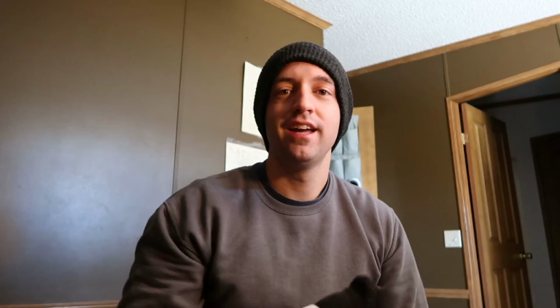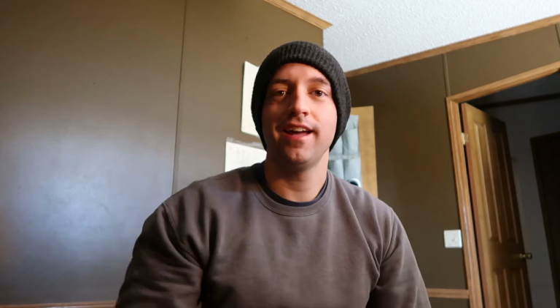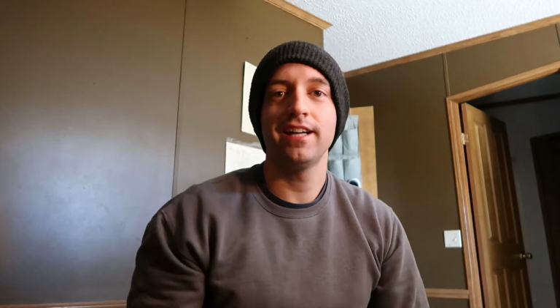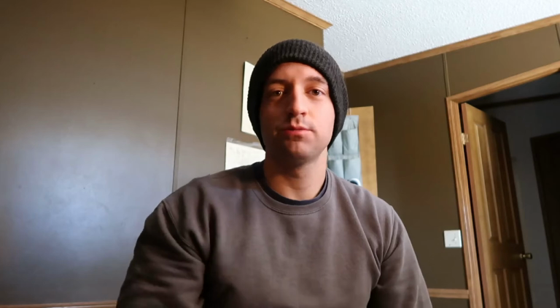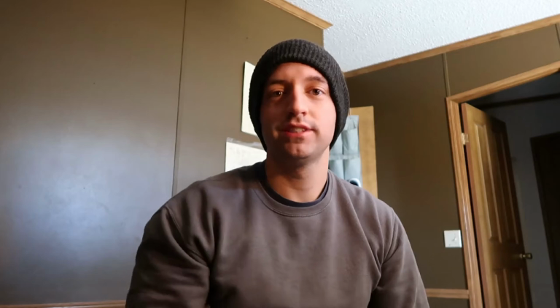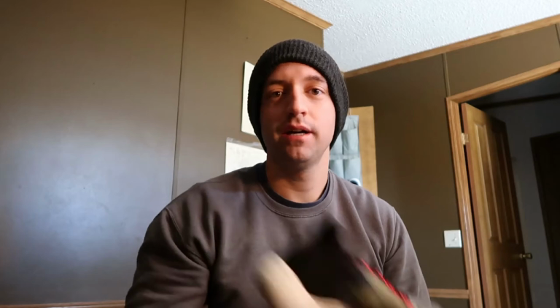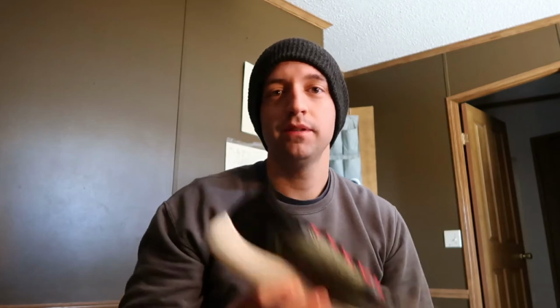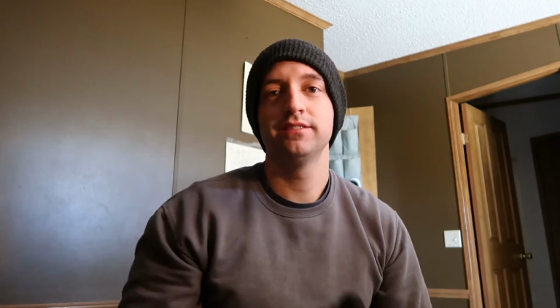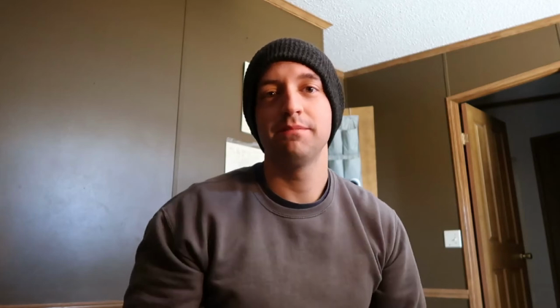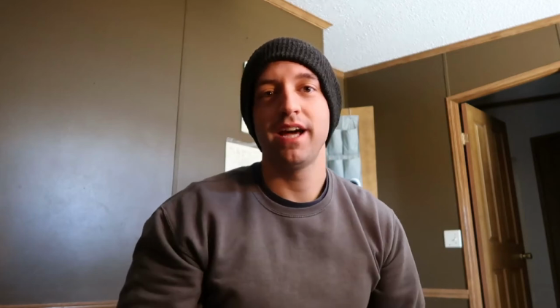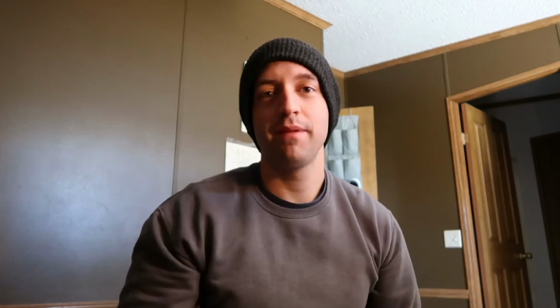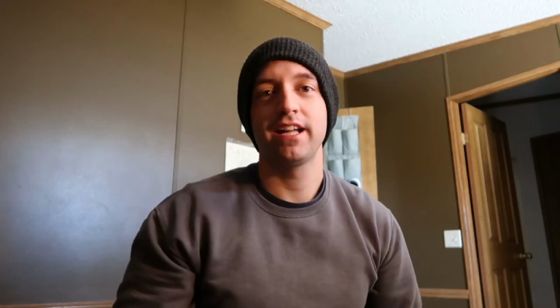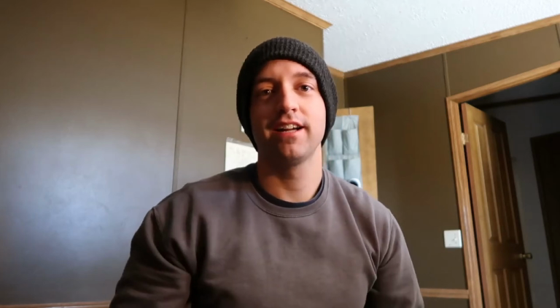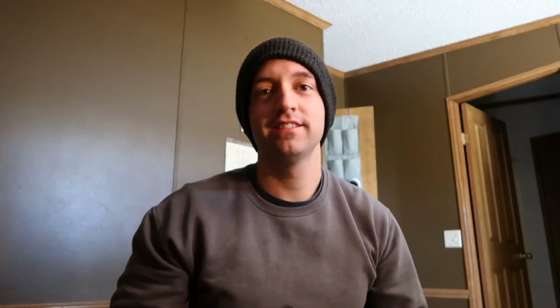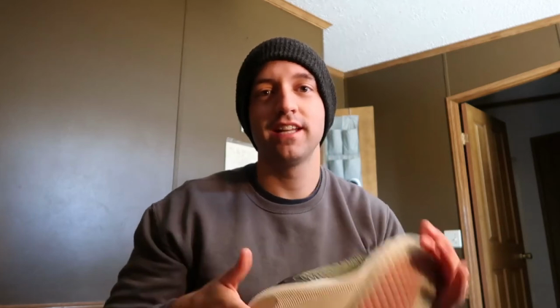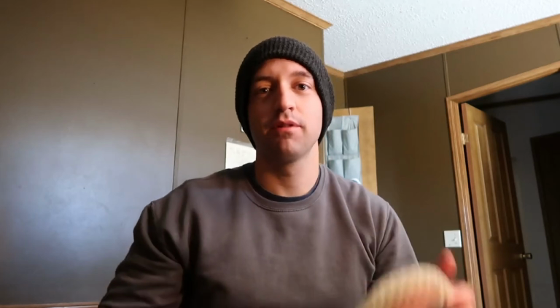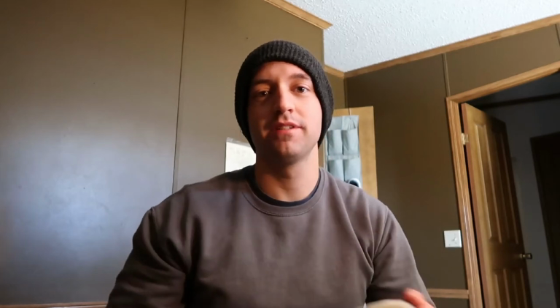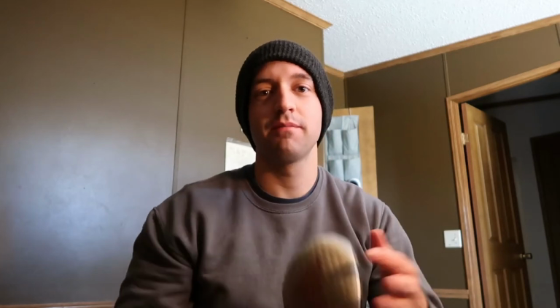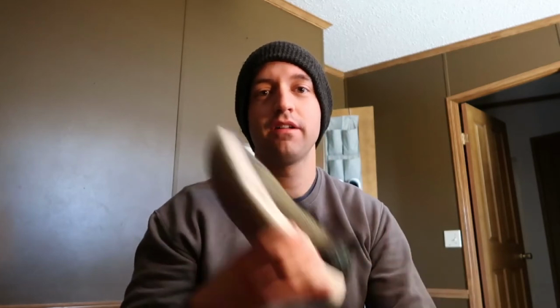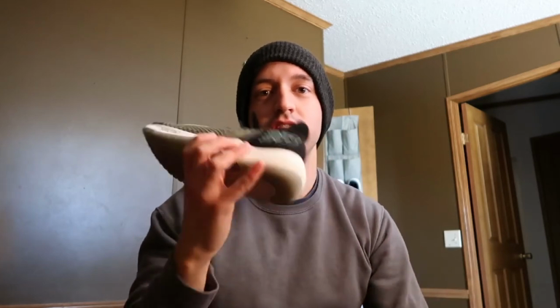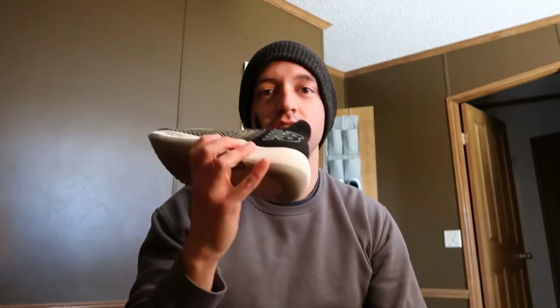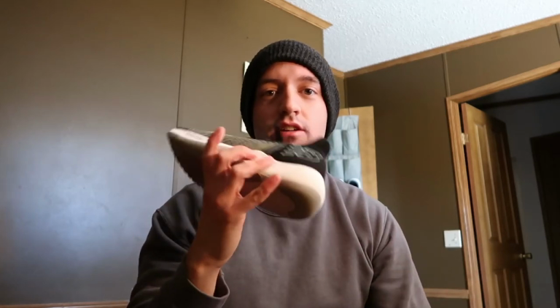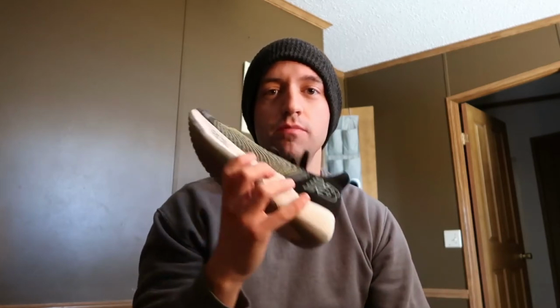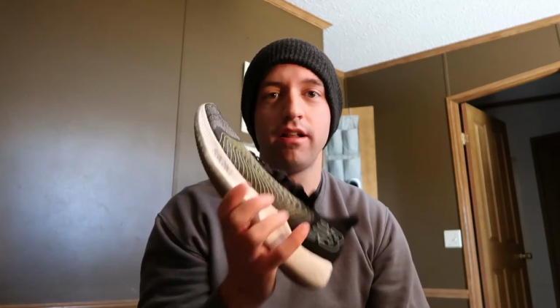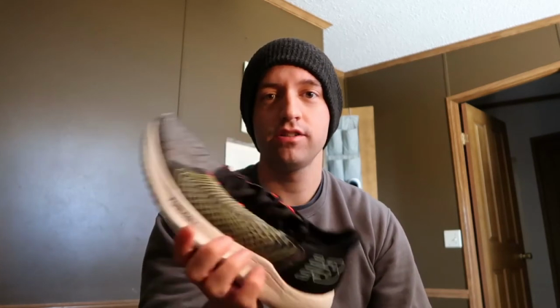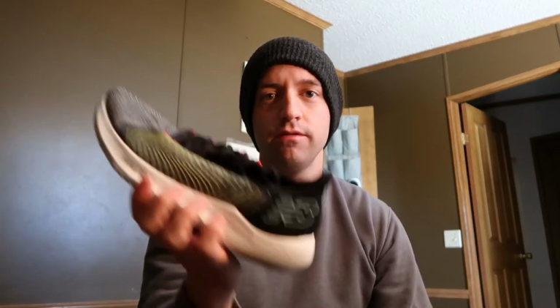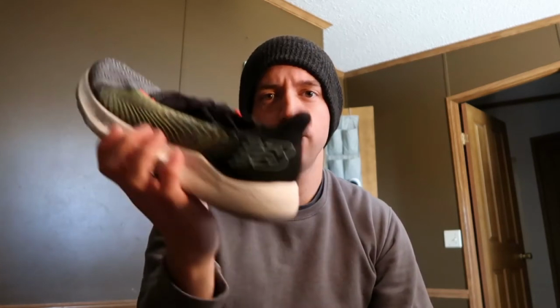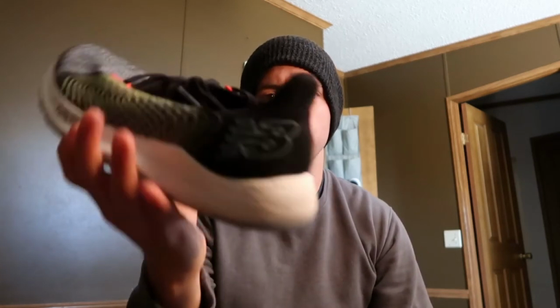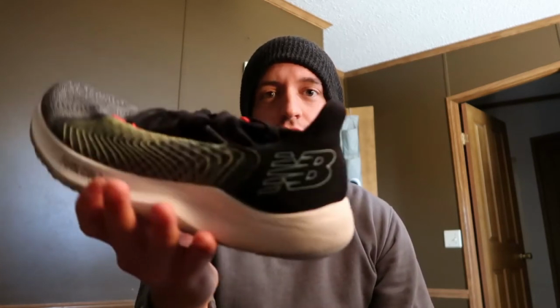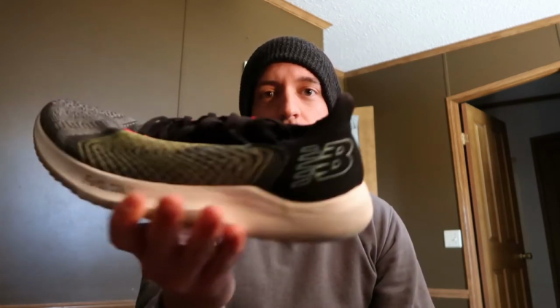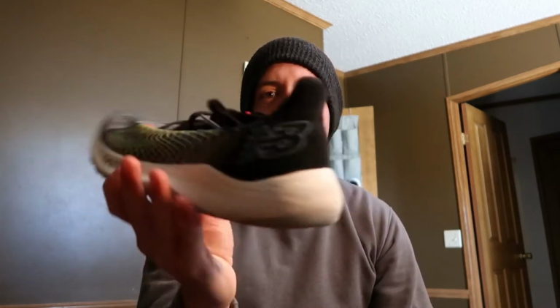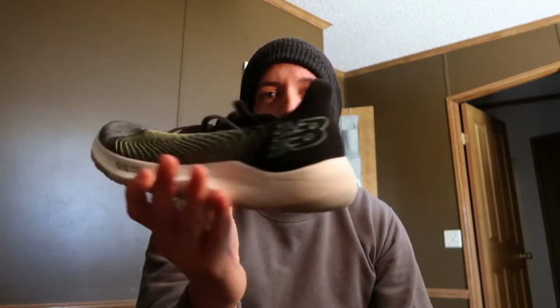Hey guys, what's up? Team Natty back here again. Today we're going to be talking about the New Balance Fuel Cell Rebel.